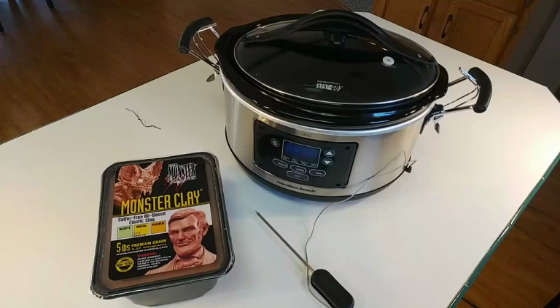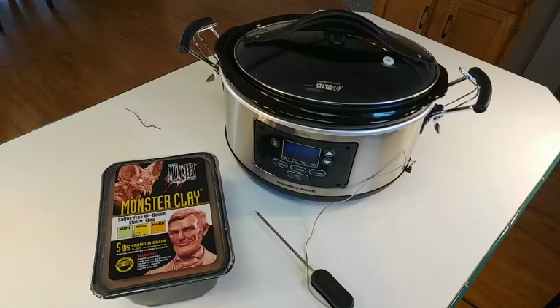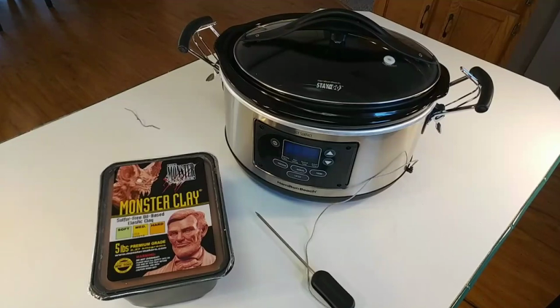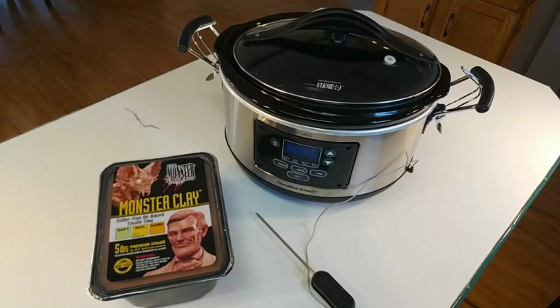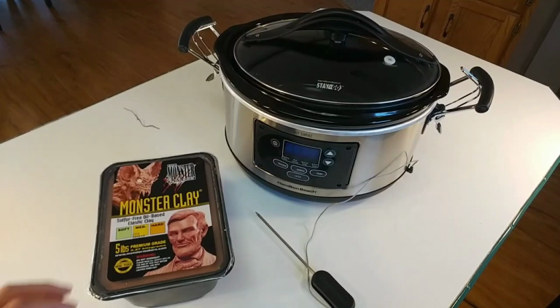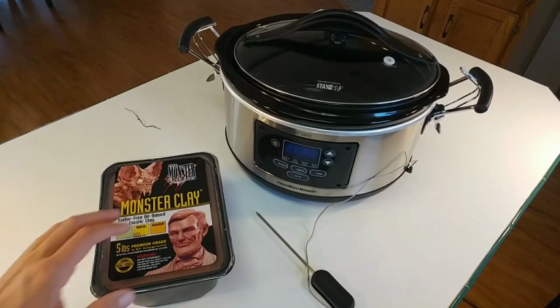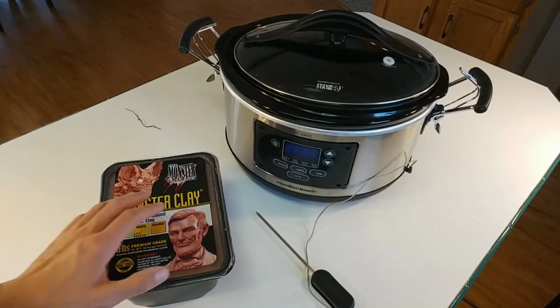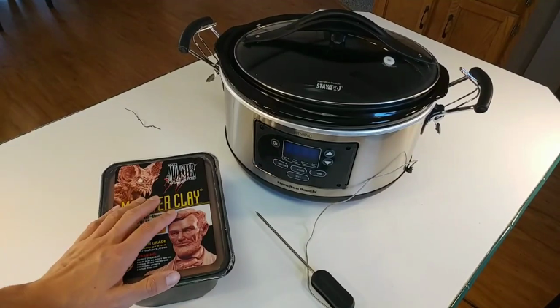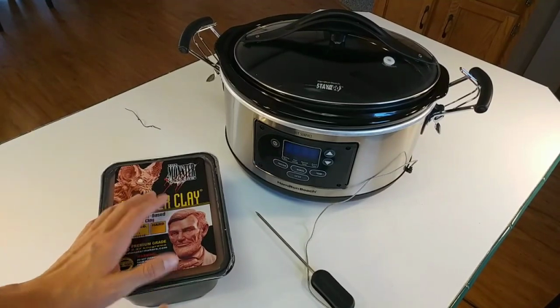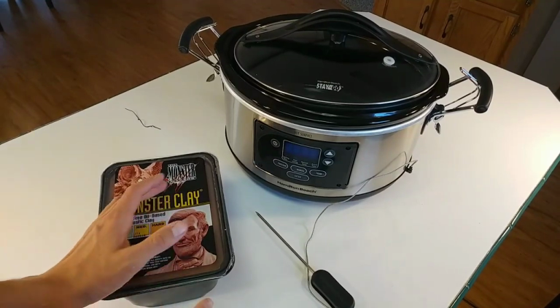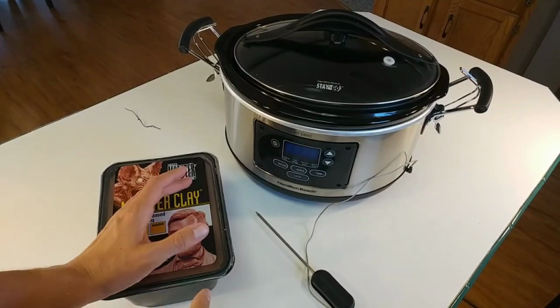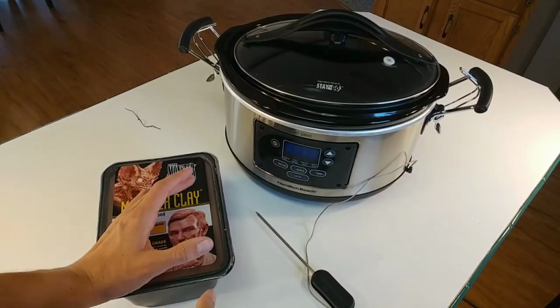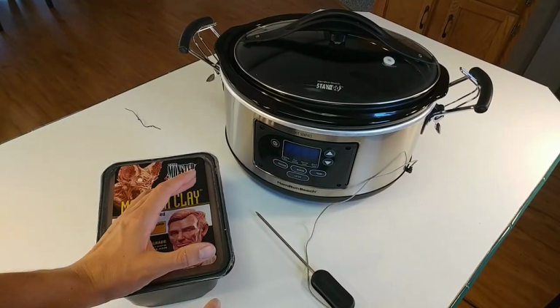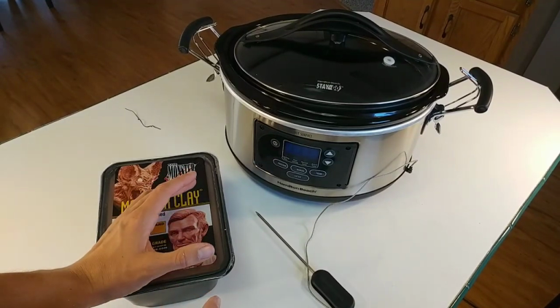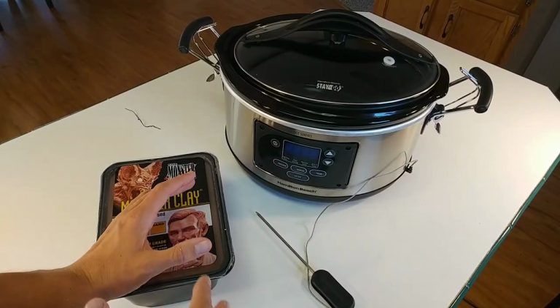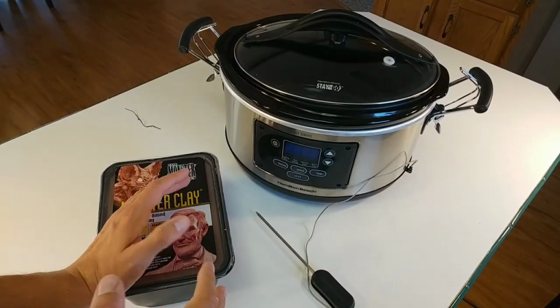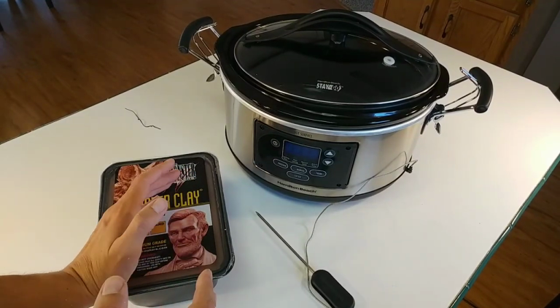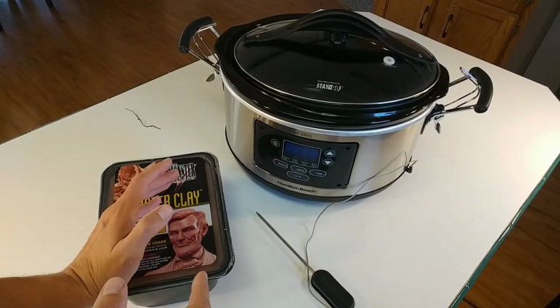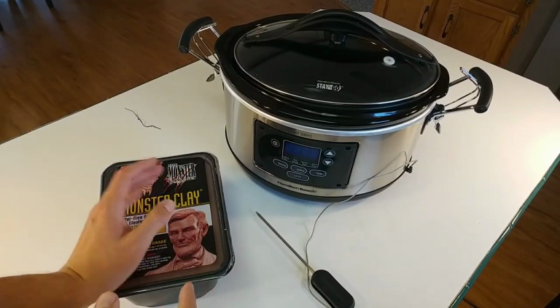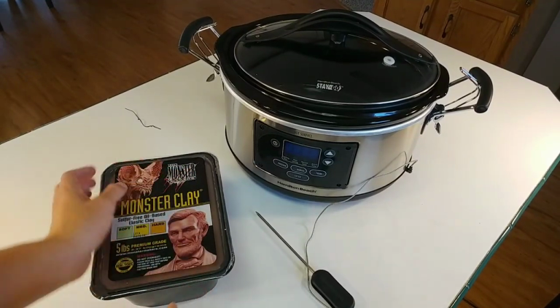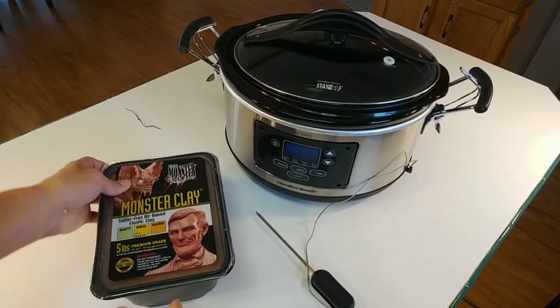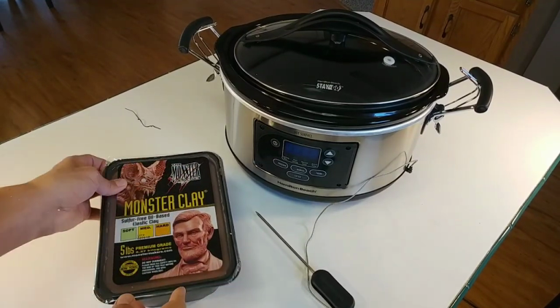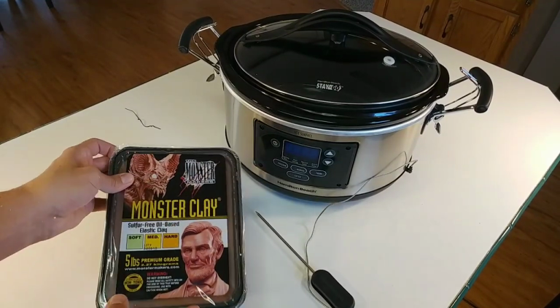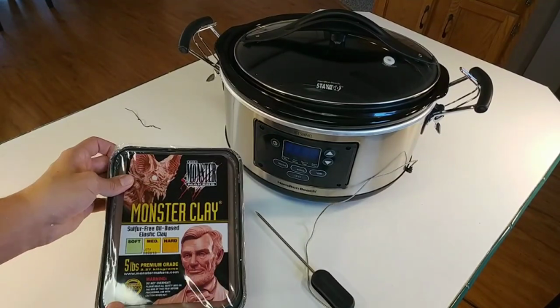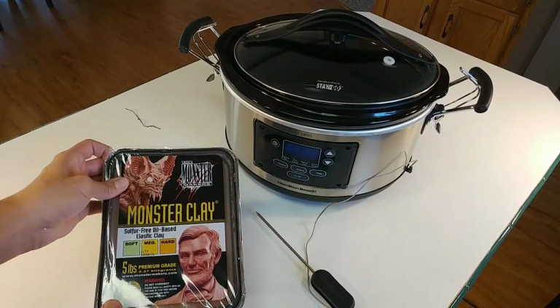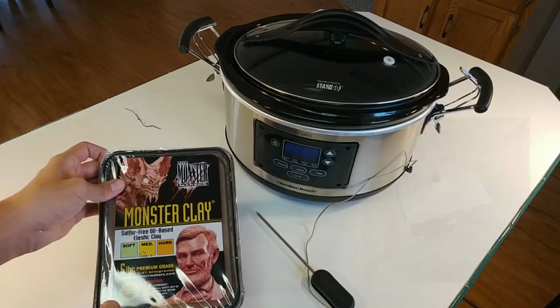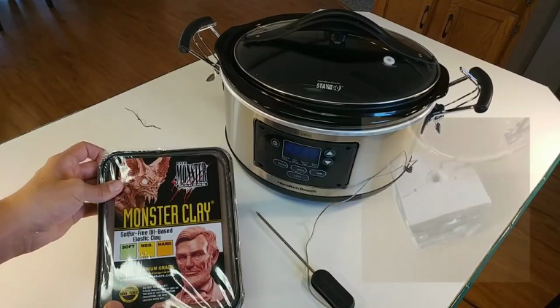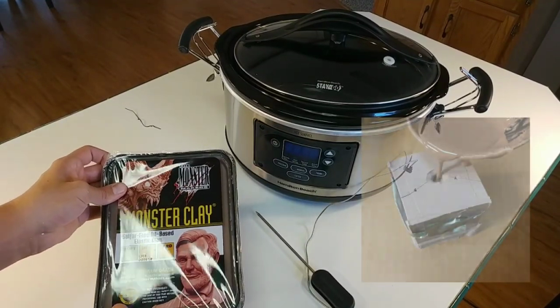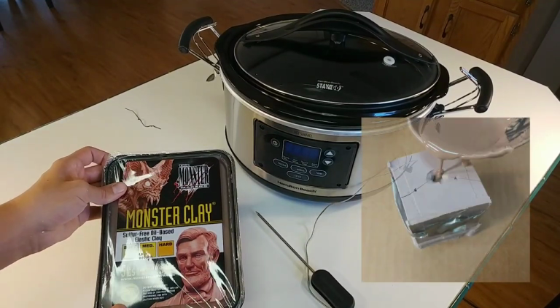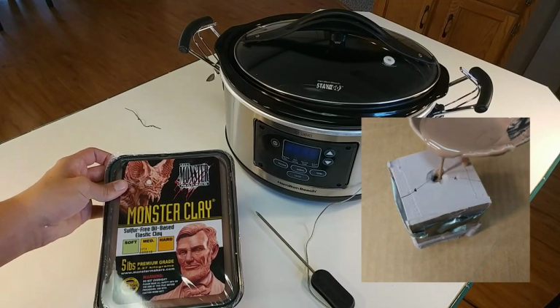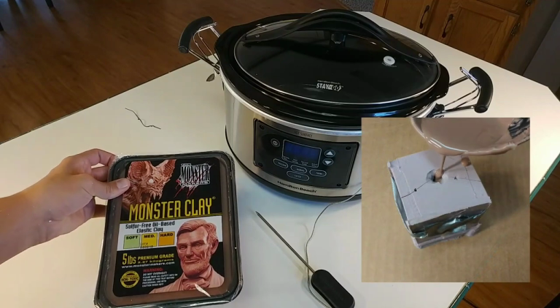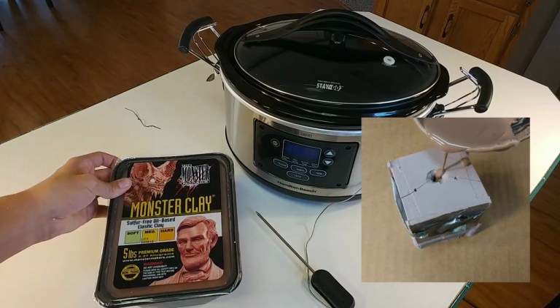Hello everyone. Today I'm going to be showing you how to slow cook Monster Clay.